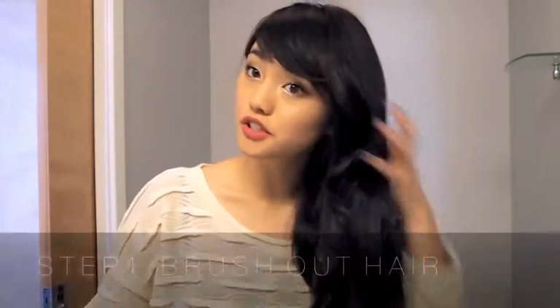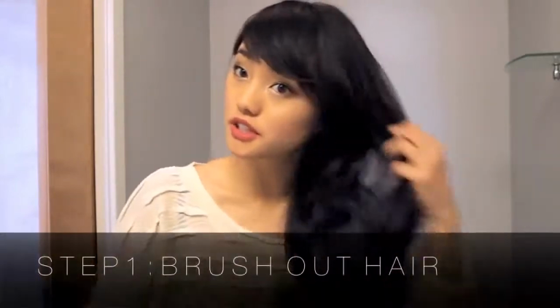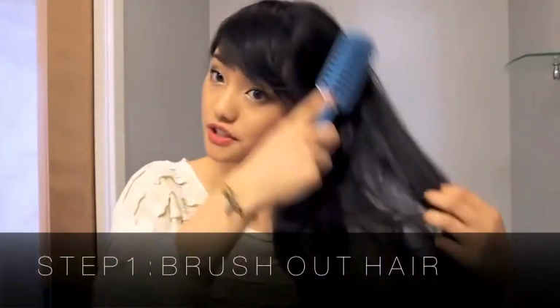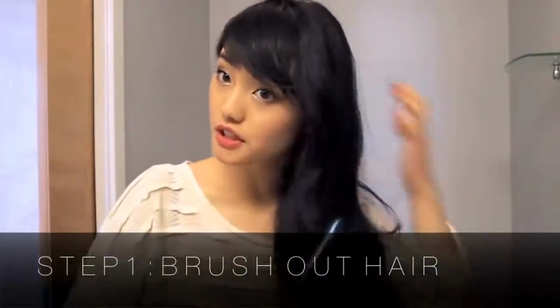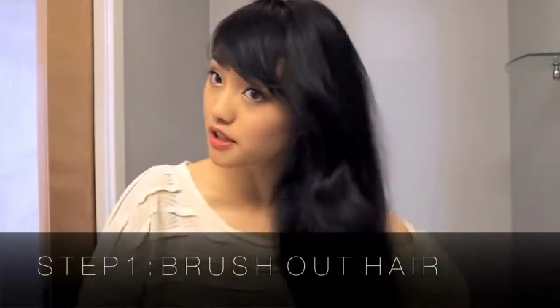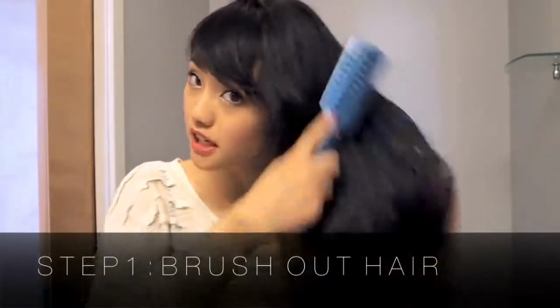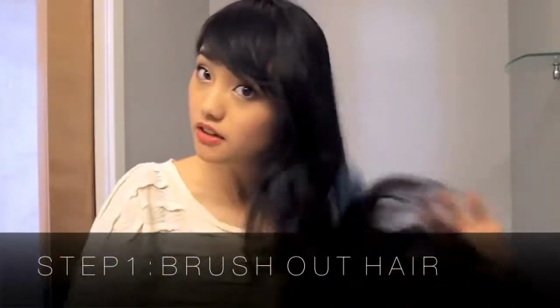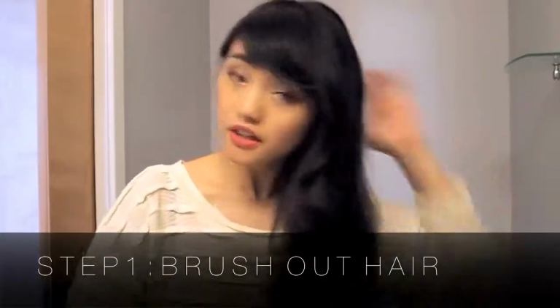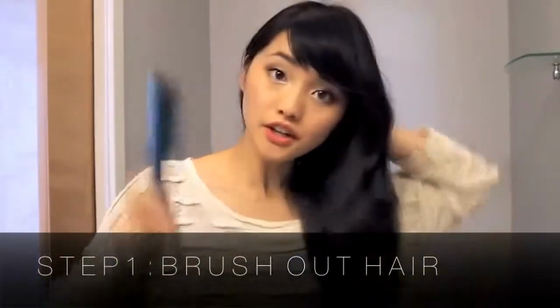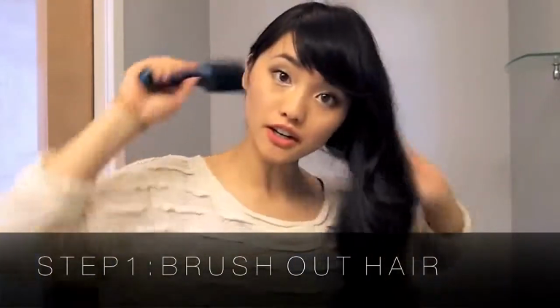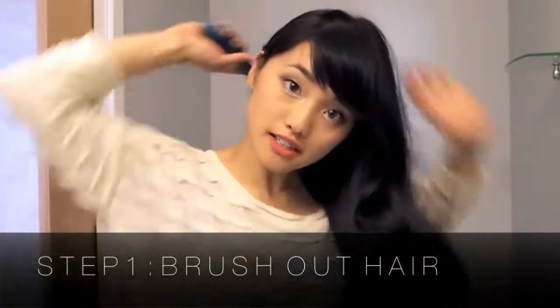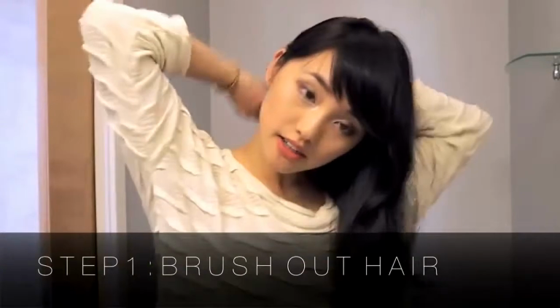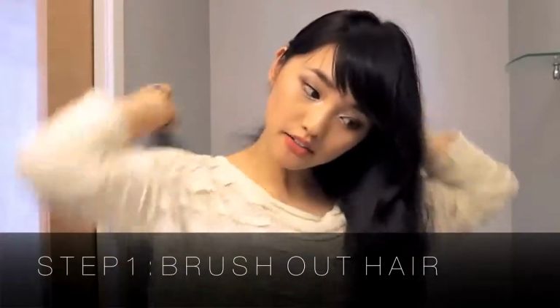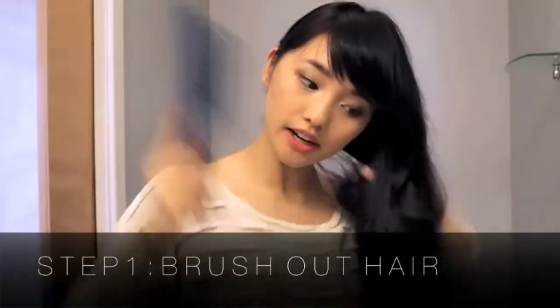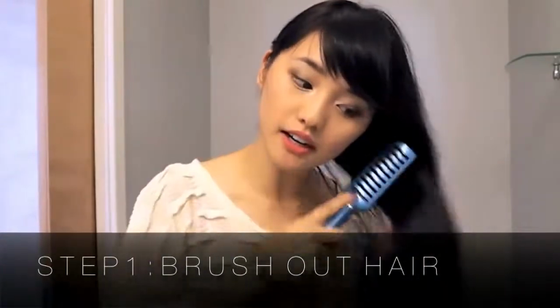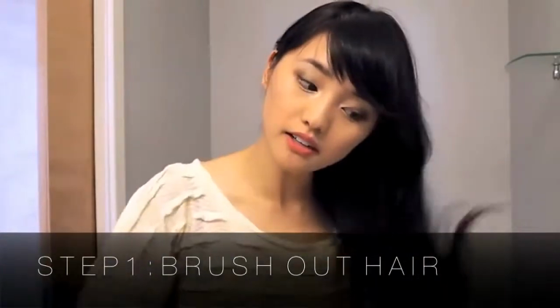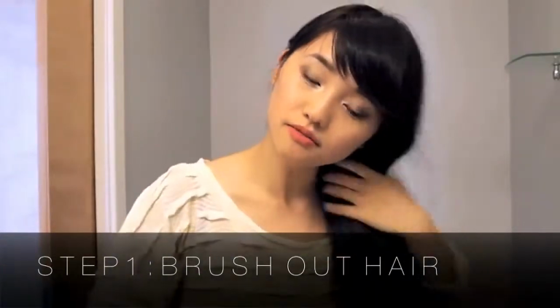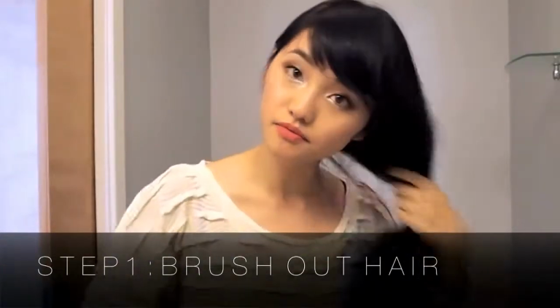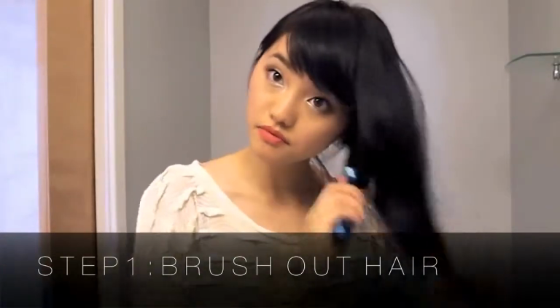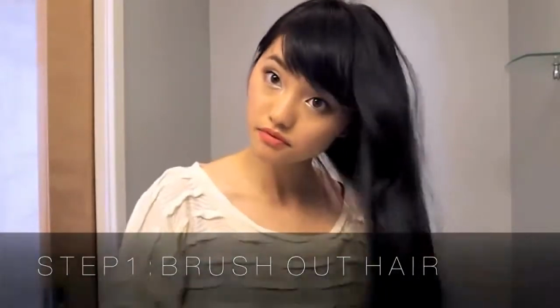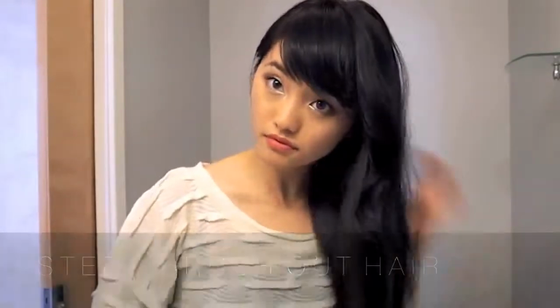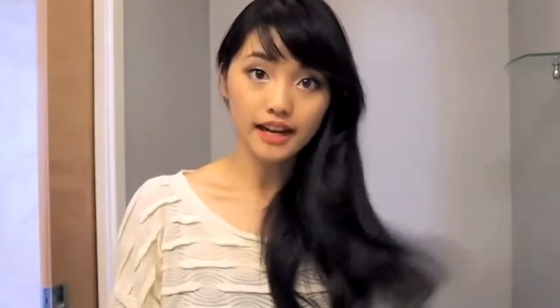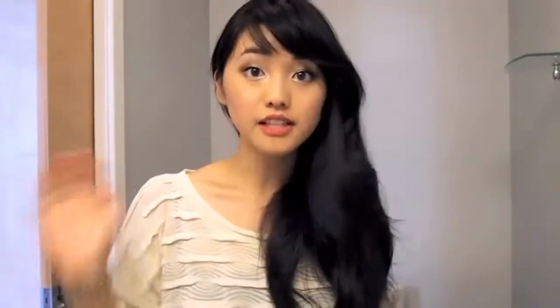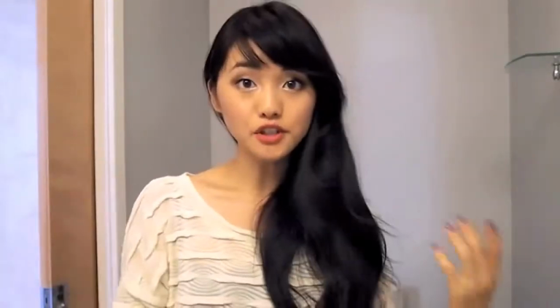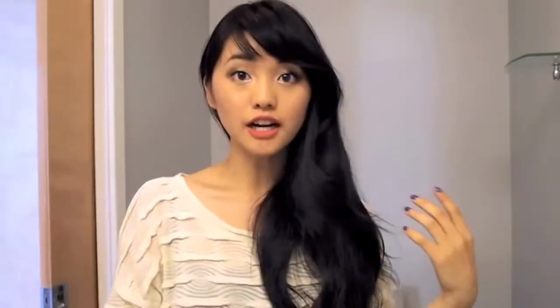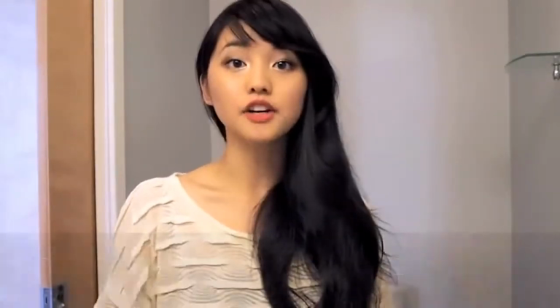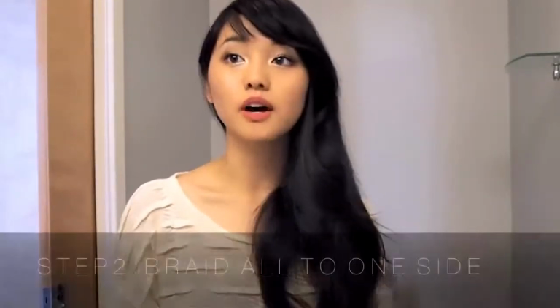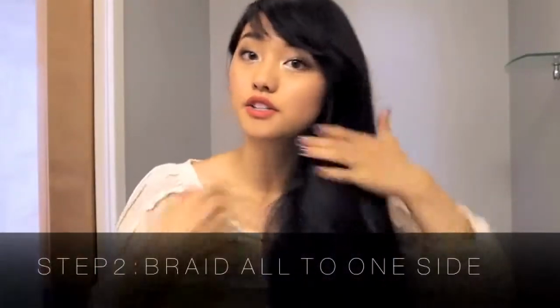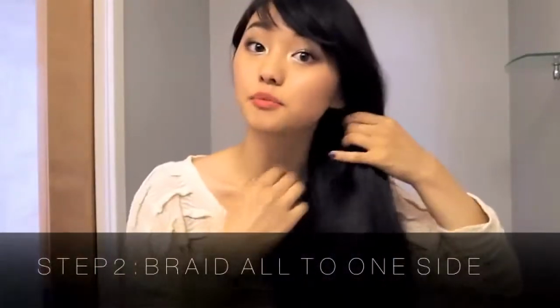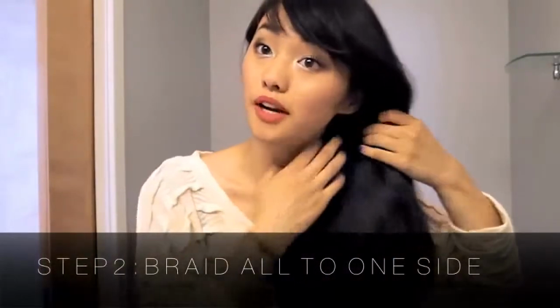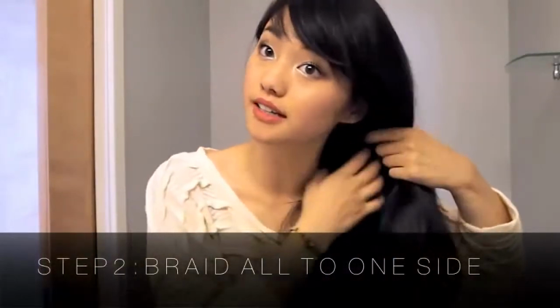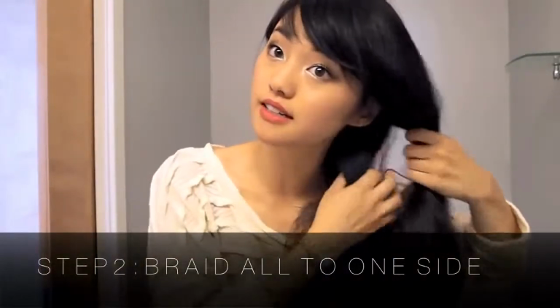You're going to brush your entire head of hair, and once it's brushed out you're going to want to braid it.